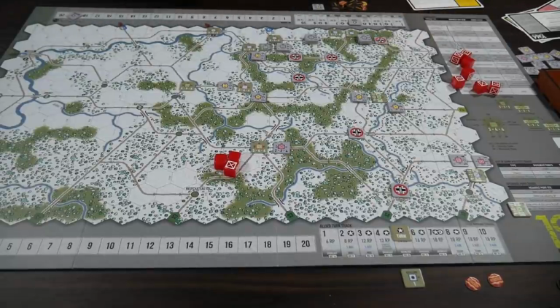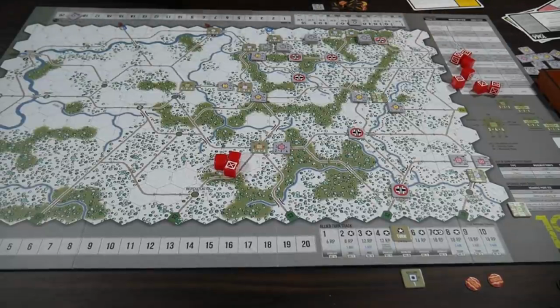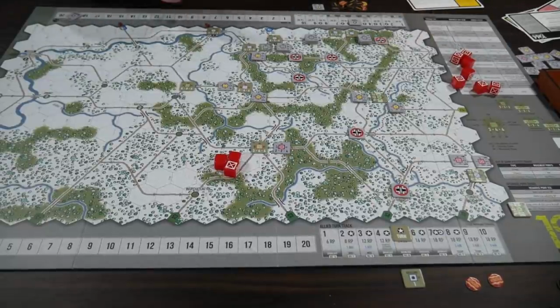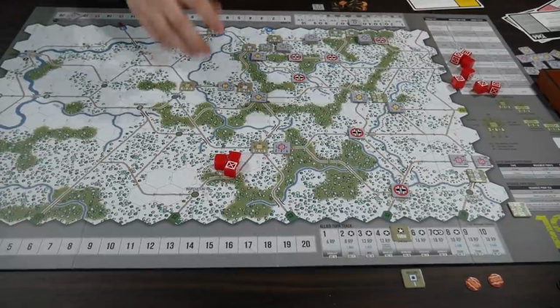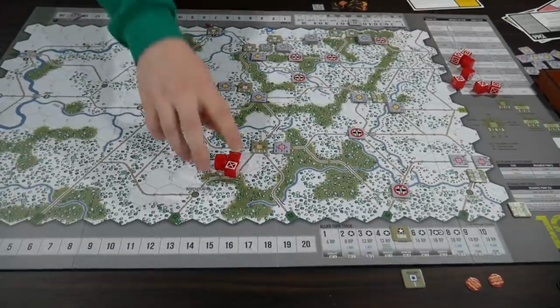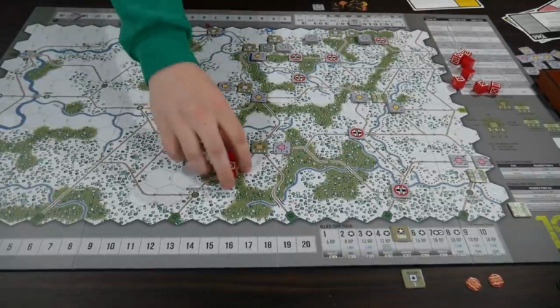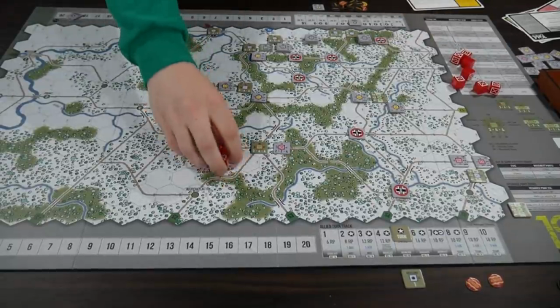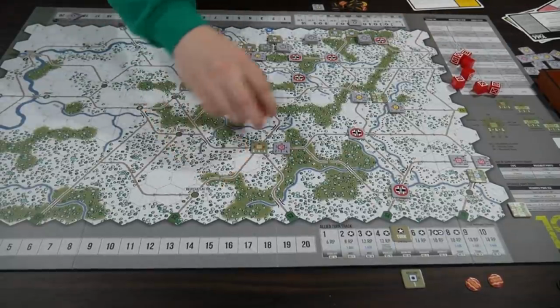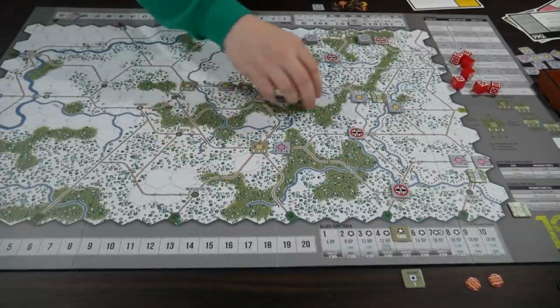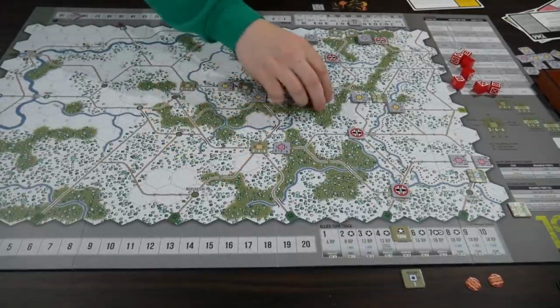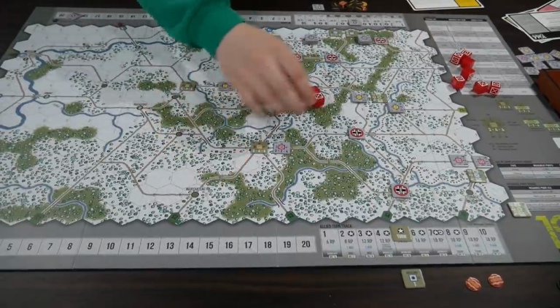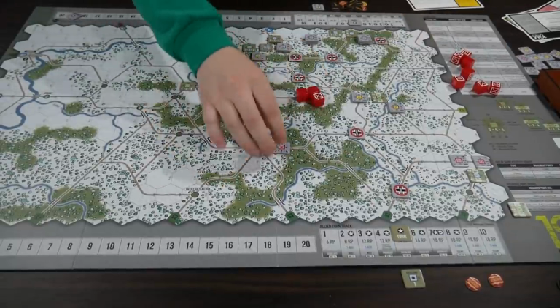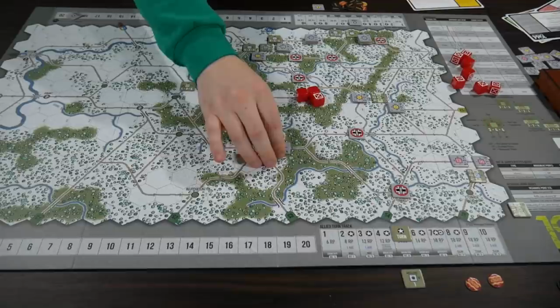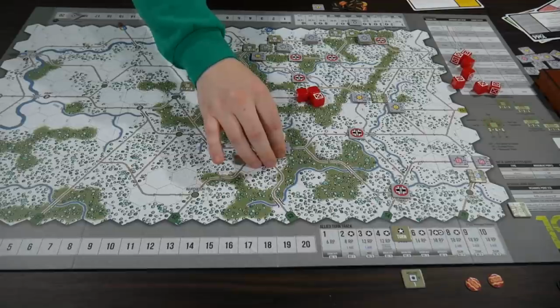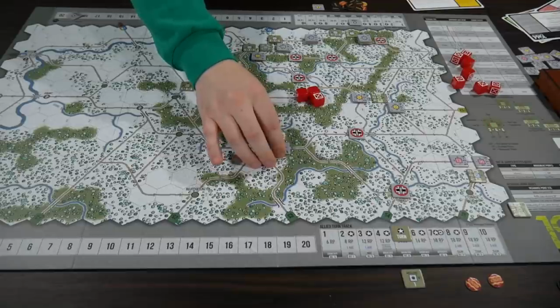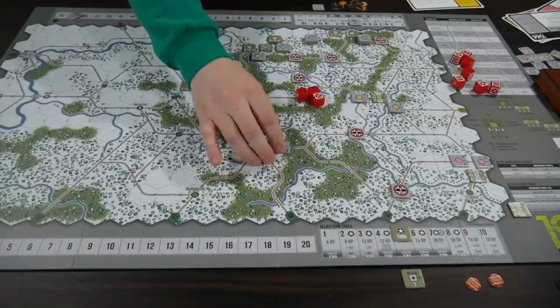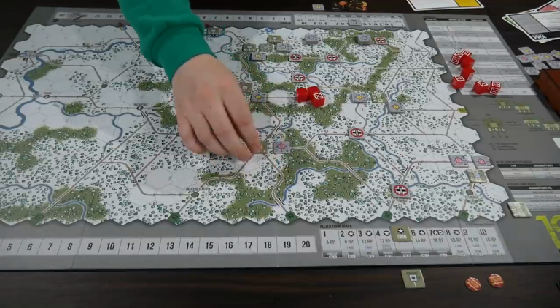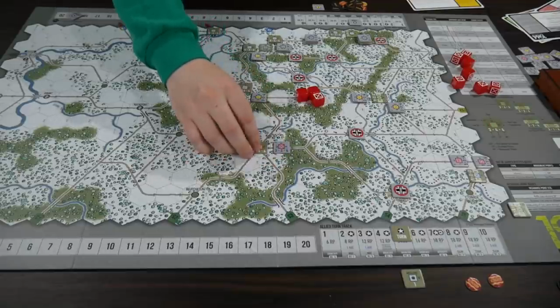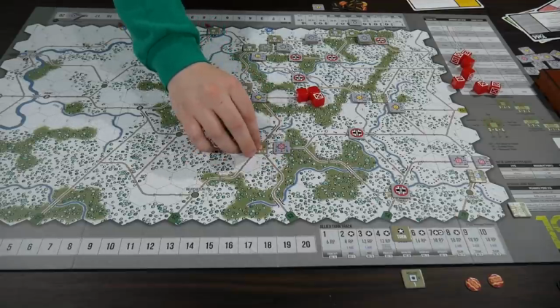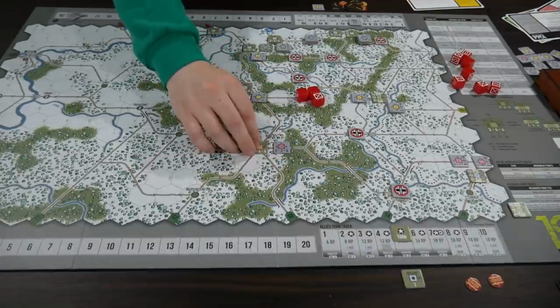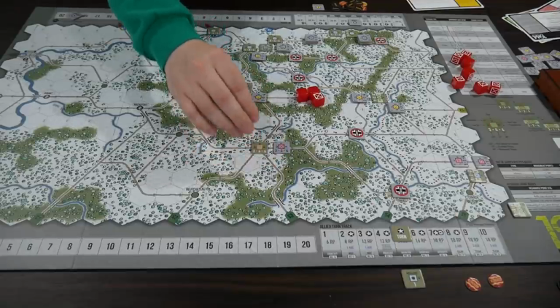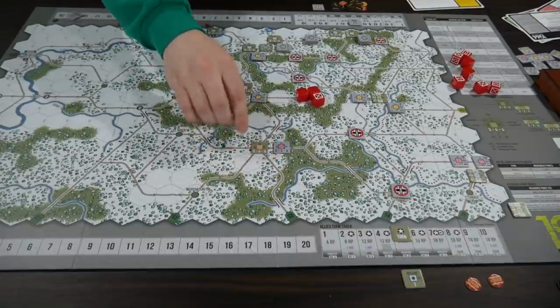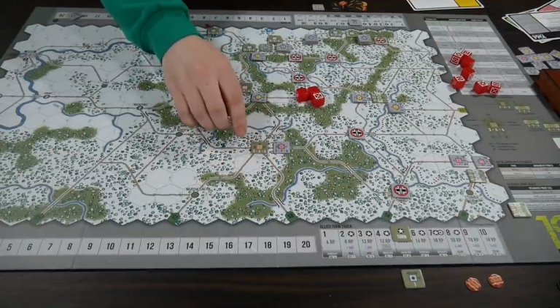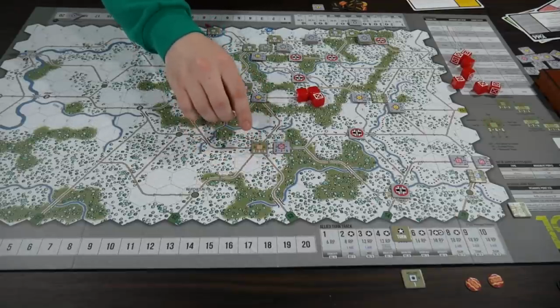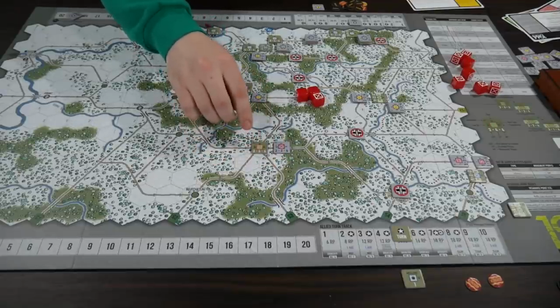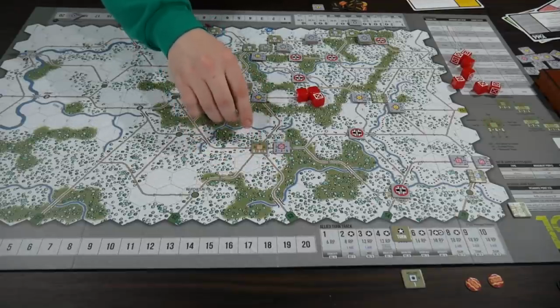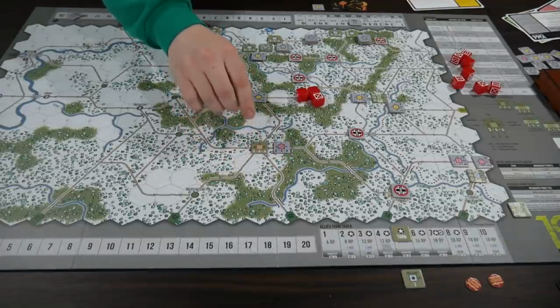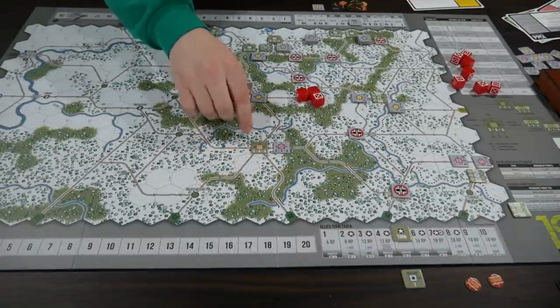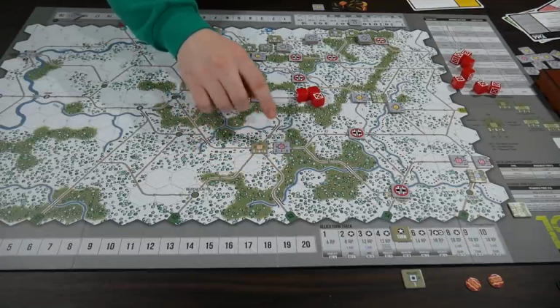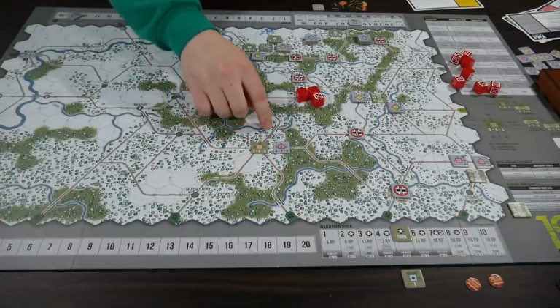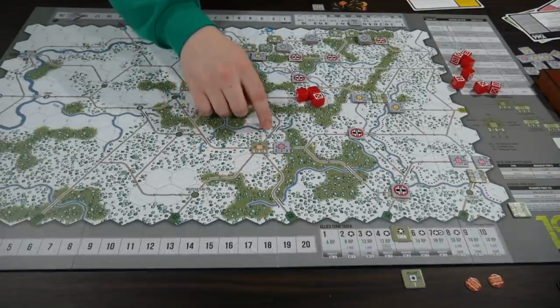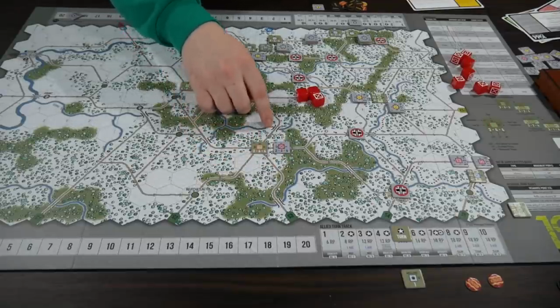The units are a little different from traditional hex counters. They have three values: the combat value — that's the number of dice it rolls in combat — the number of steps it has left, and its movement point value. When a unit gets flipped it loses a step; there are off-map two and one replacement counters; when it goes to zero steps it's eliminated. It's not attack and defense values — everything is handled through the dice mechanic.